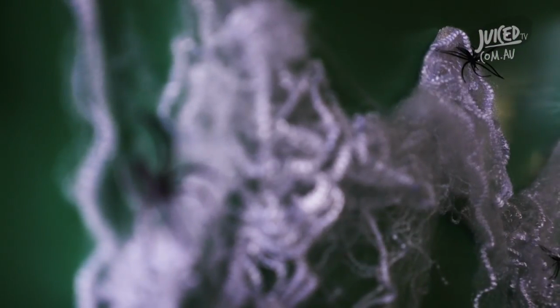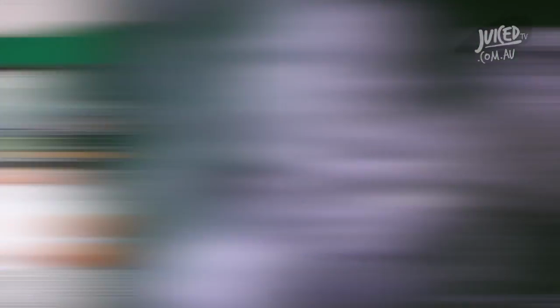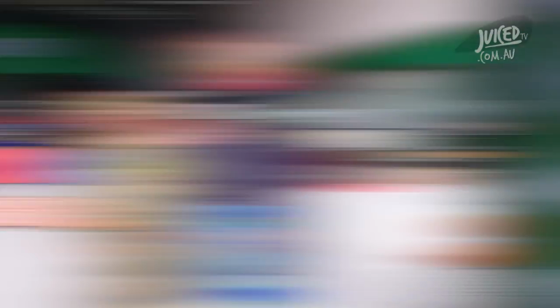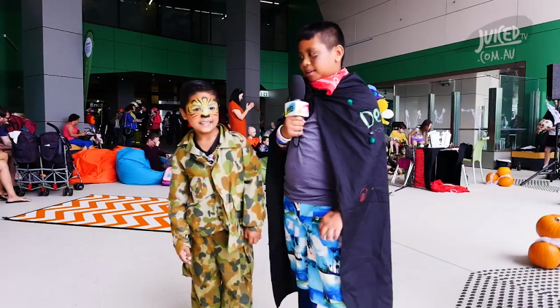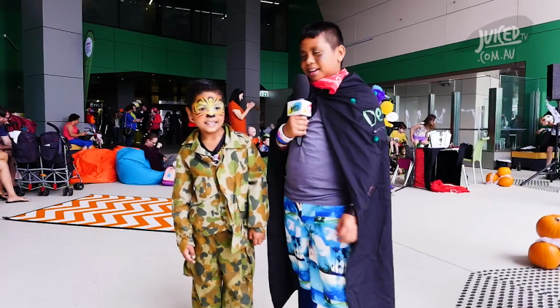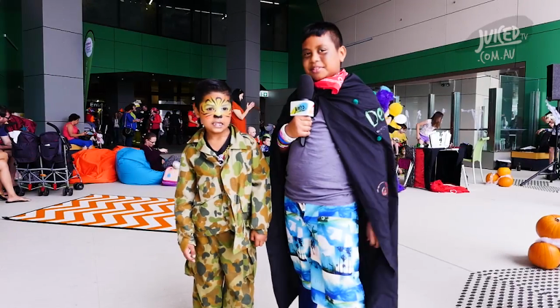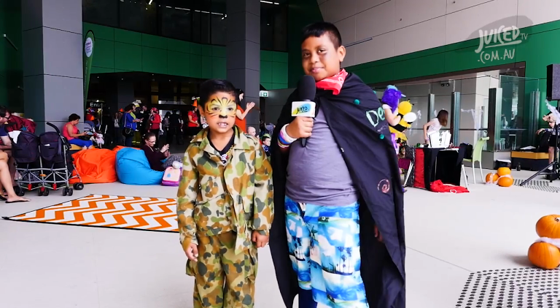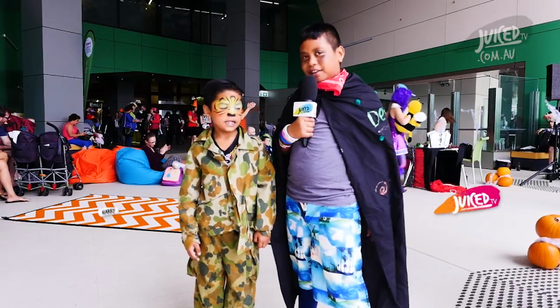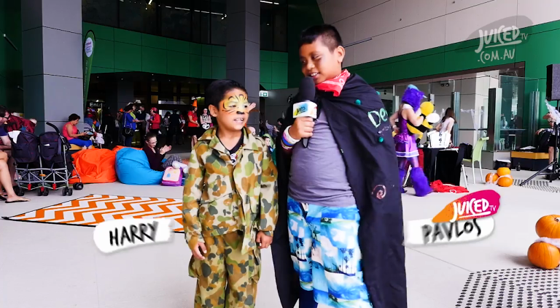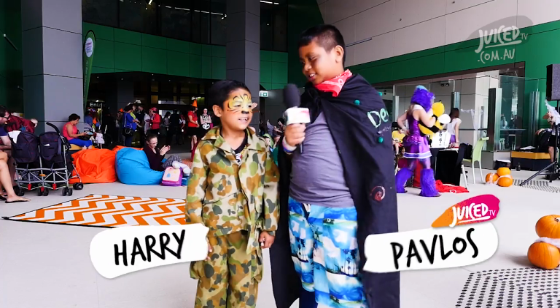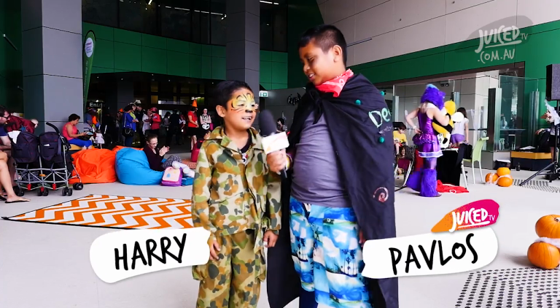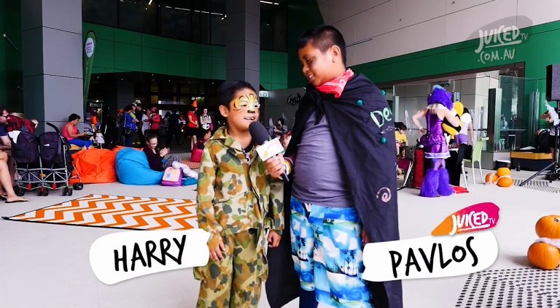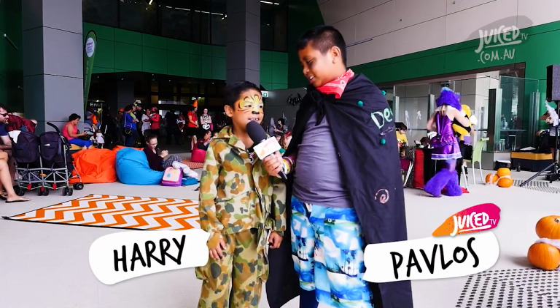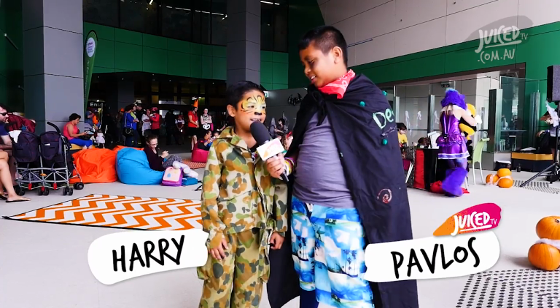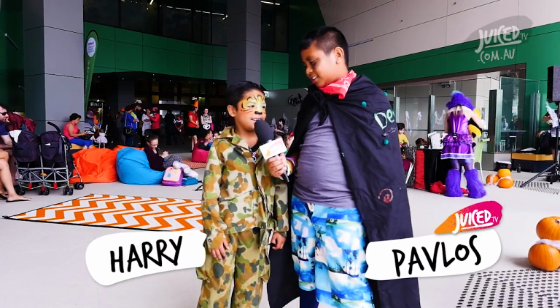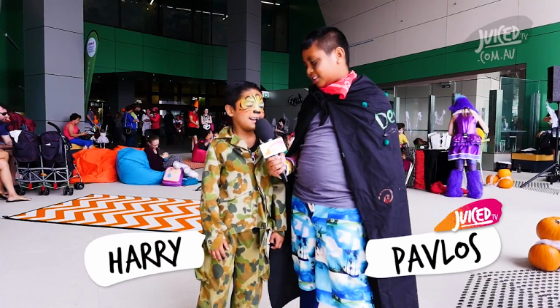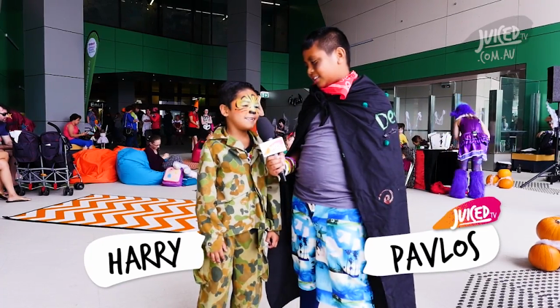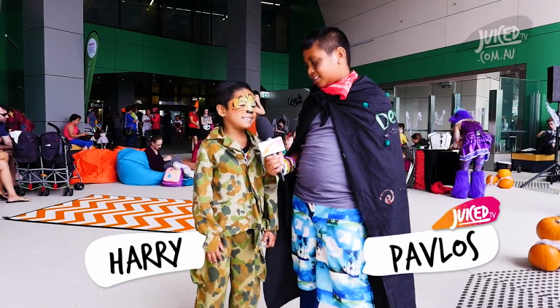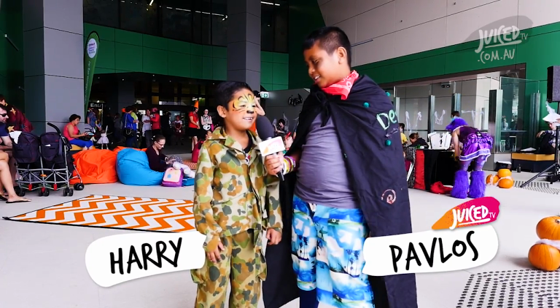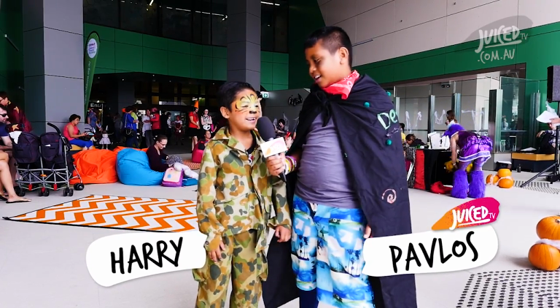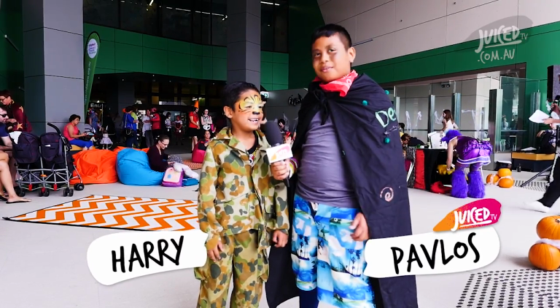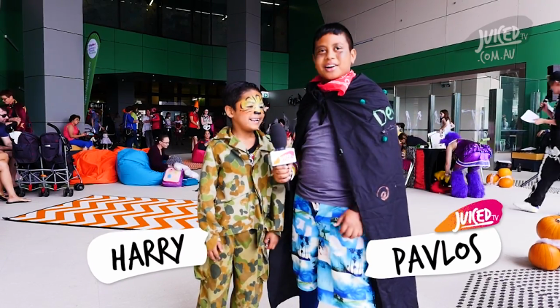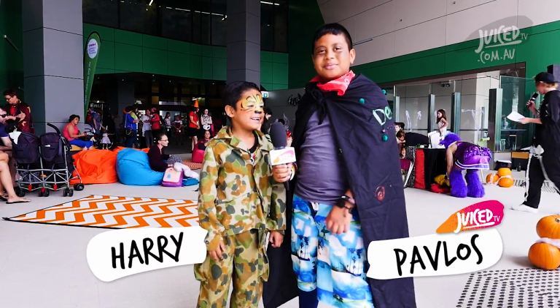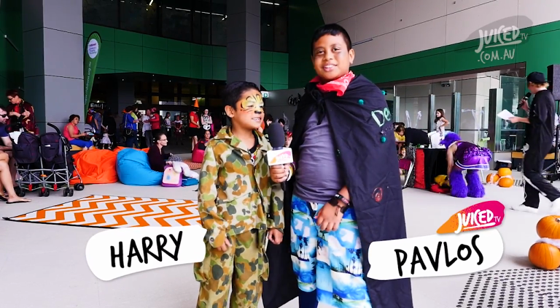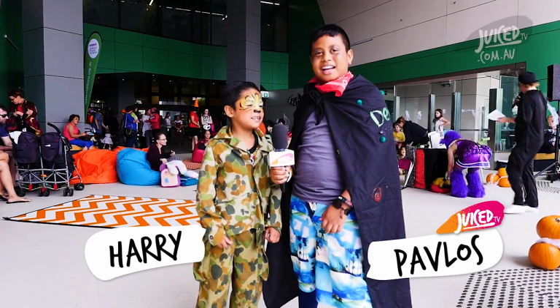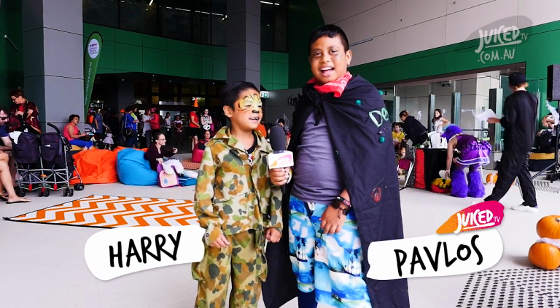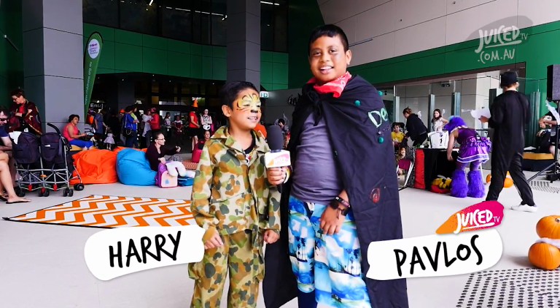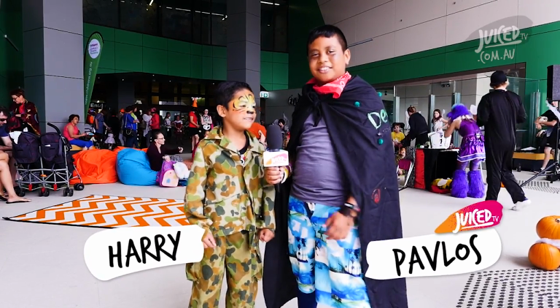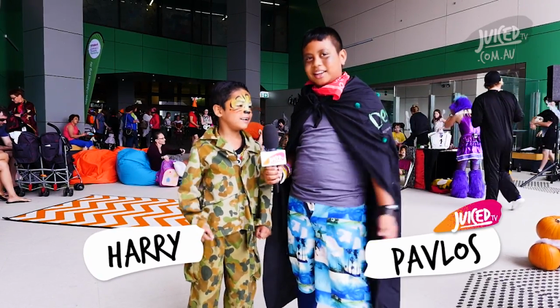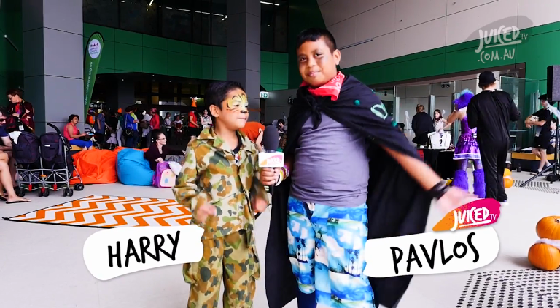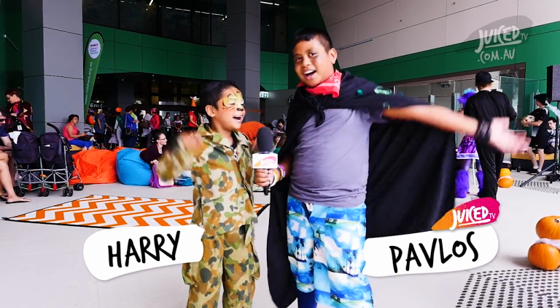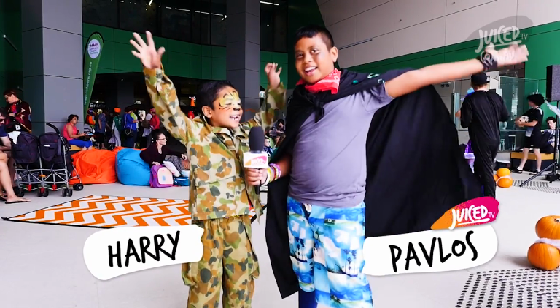My name is Pablos. And my name is Harry. Welcome to the Halloween party!